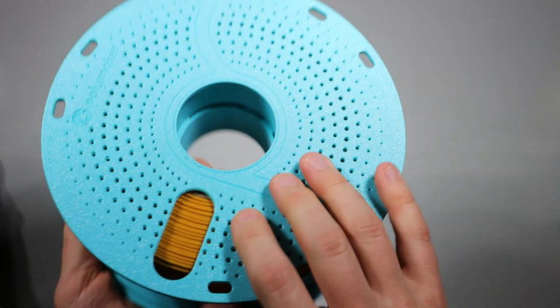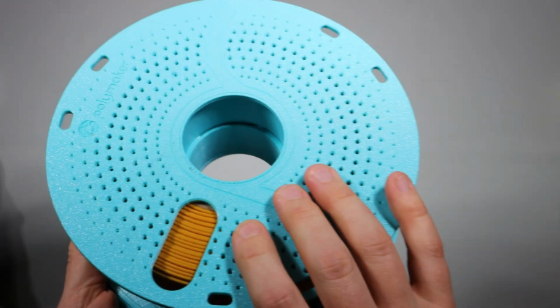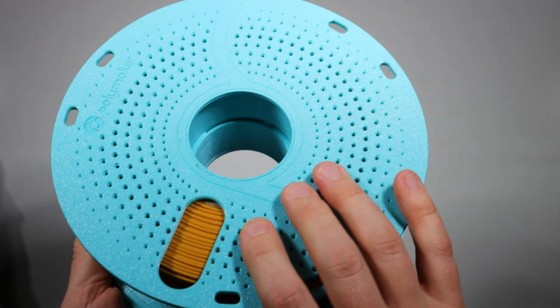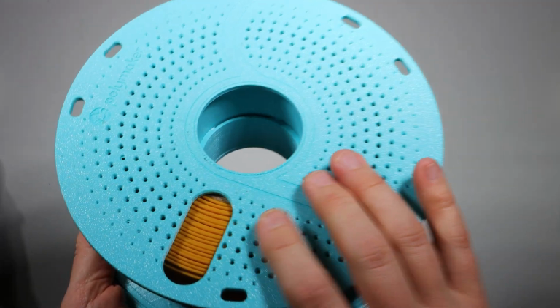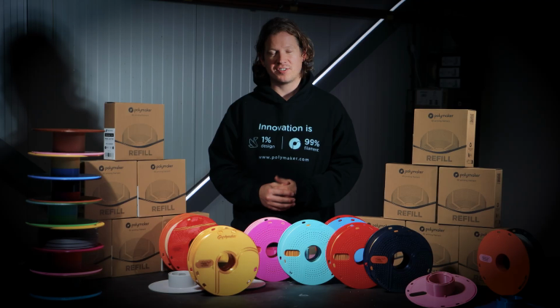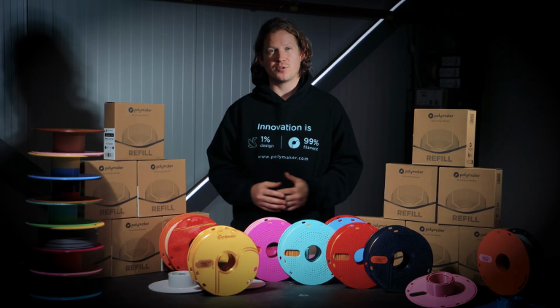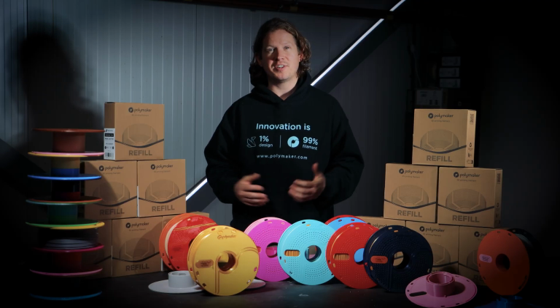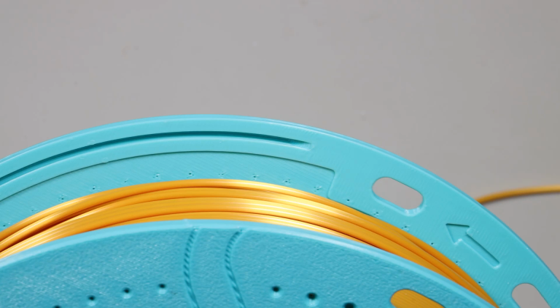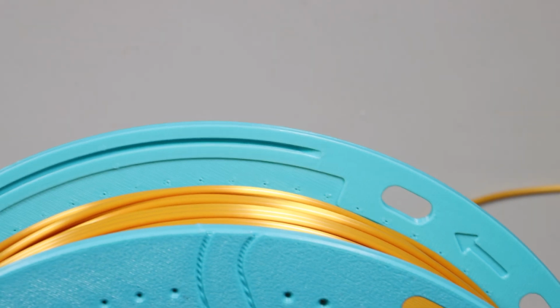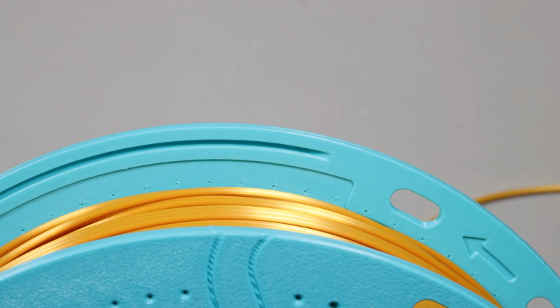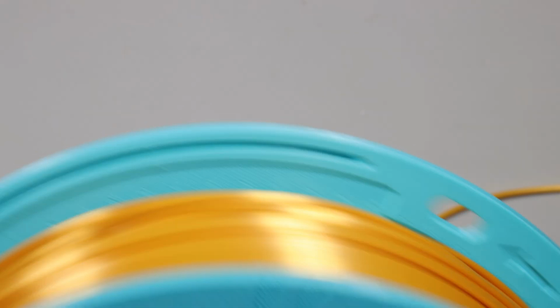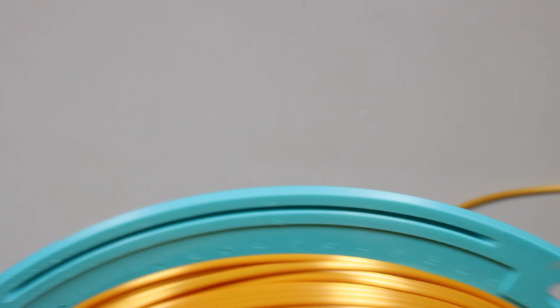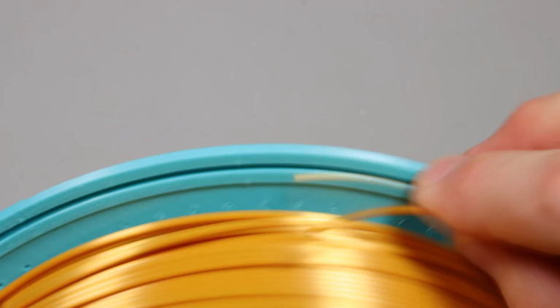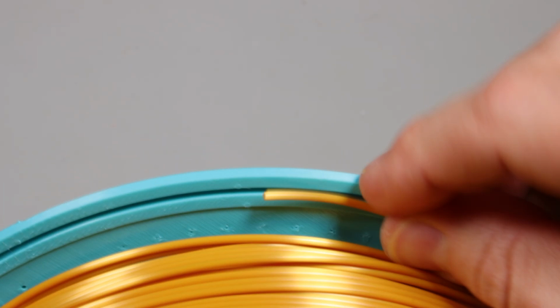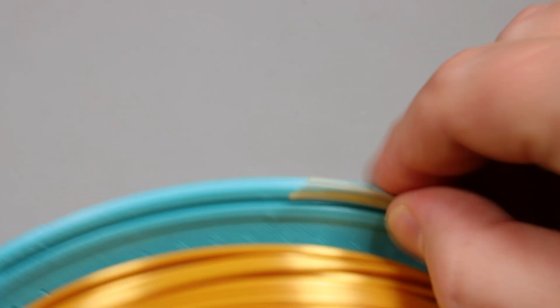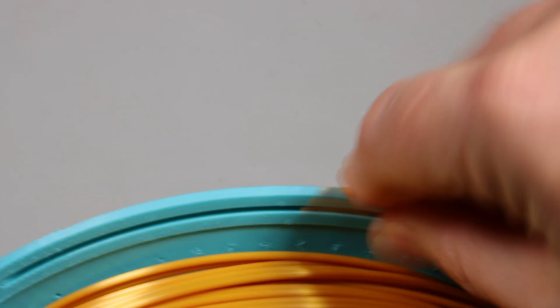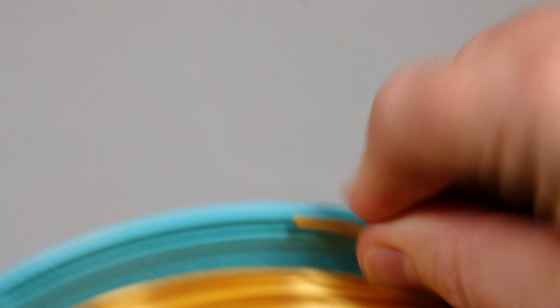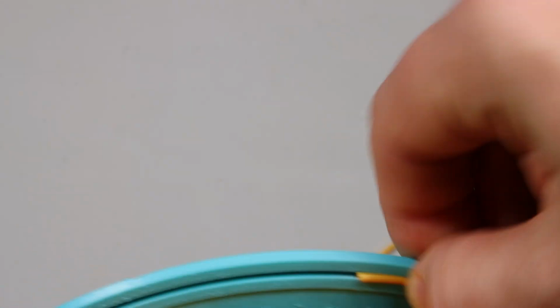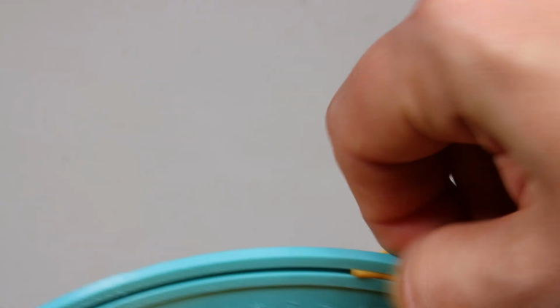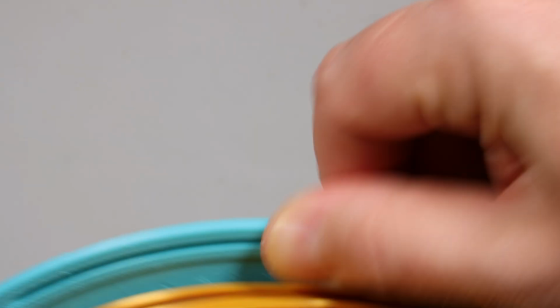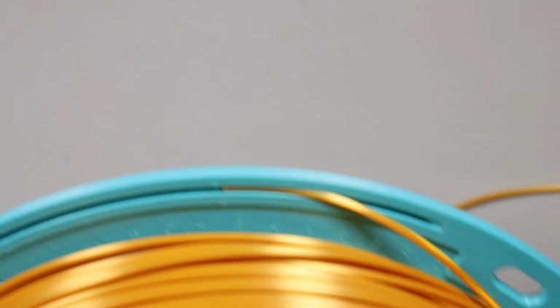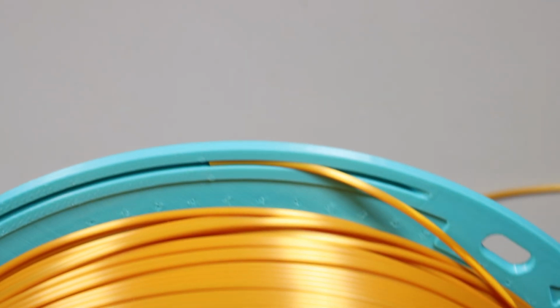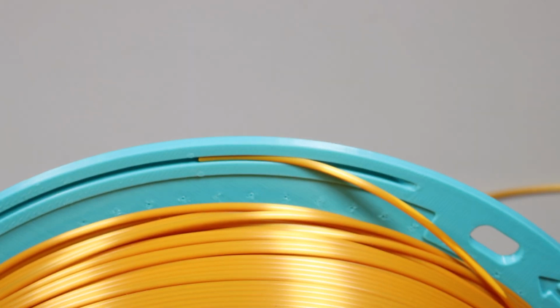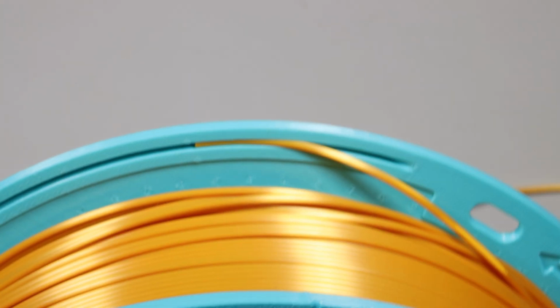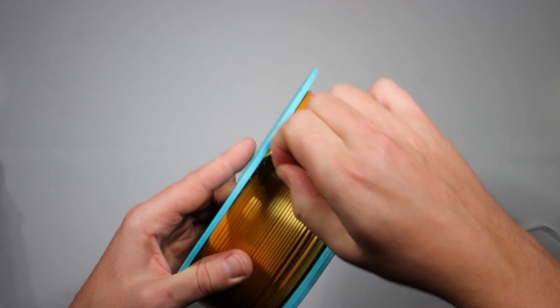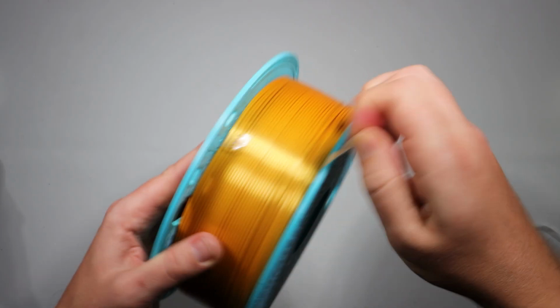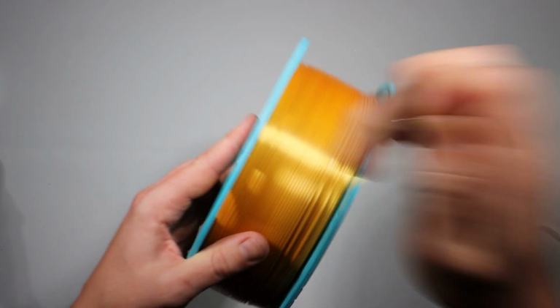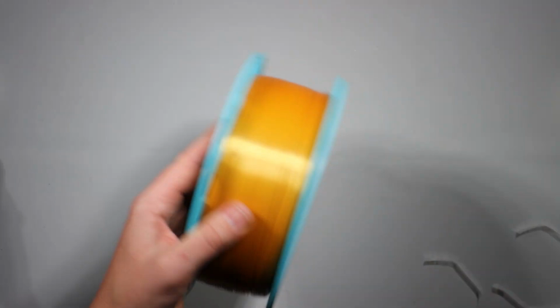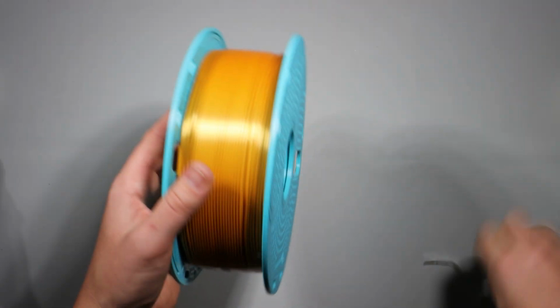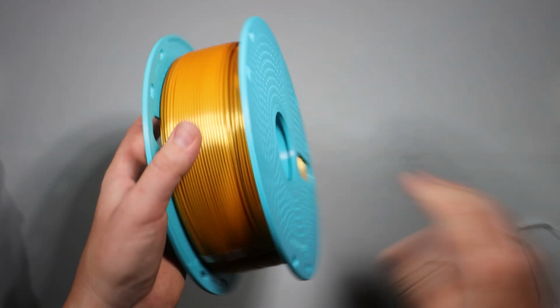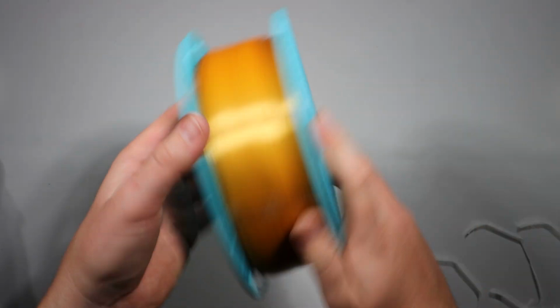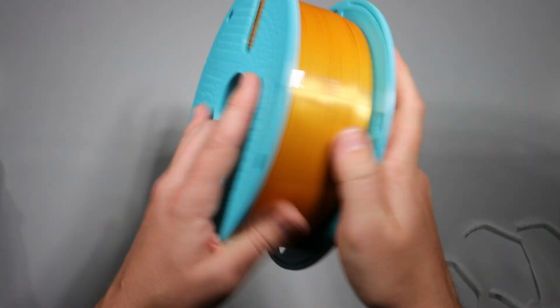Step three: secure the filament end before removing the plastic tabs. And step four: finally, you can remove all the plastic tabs.